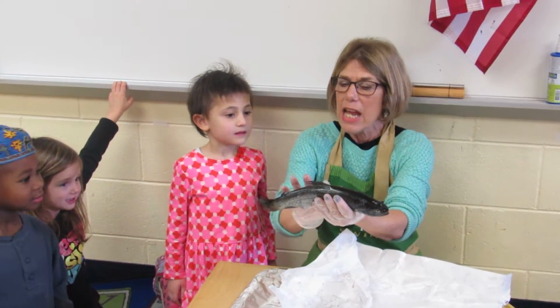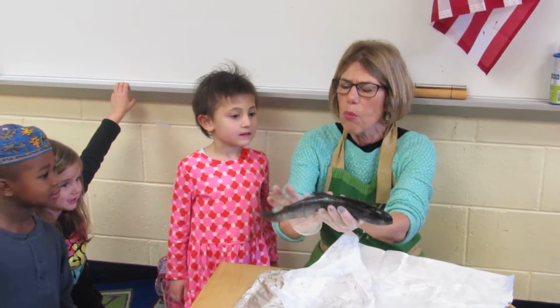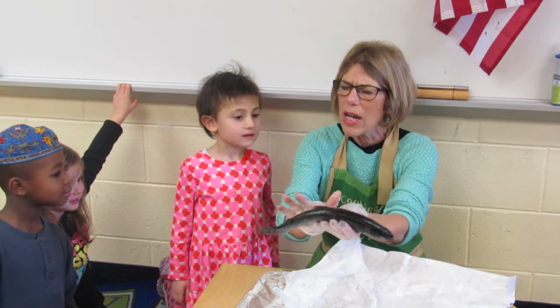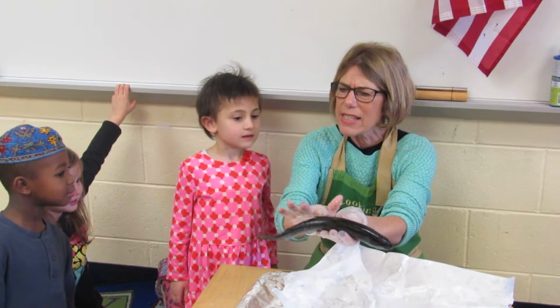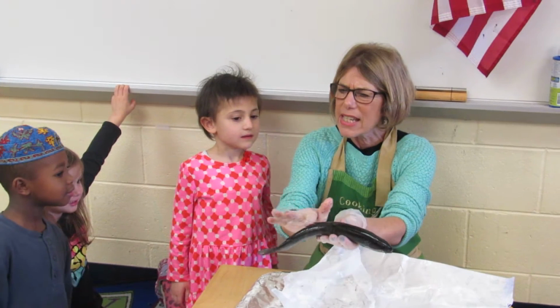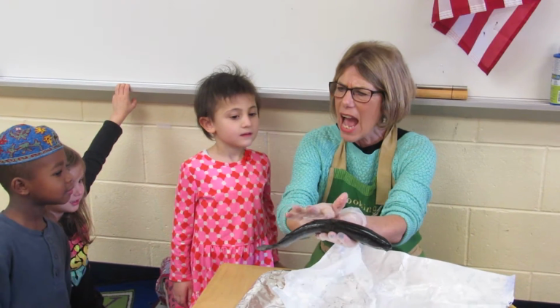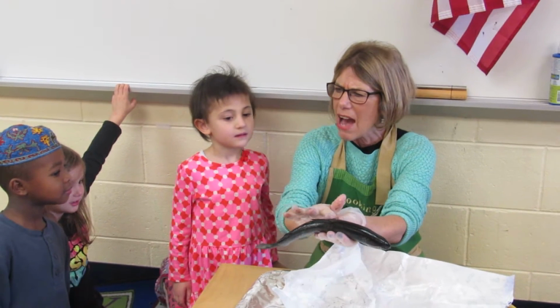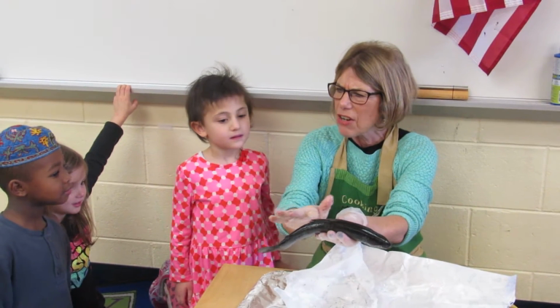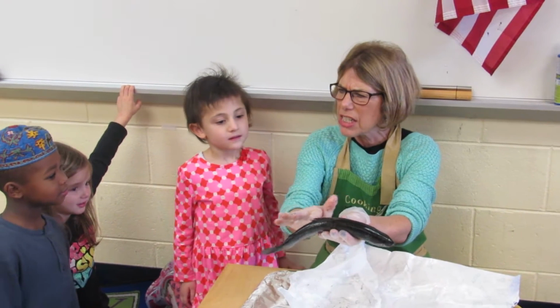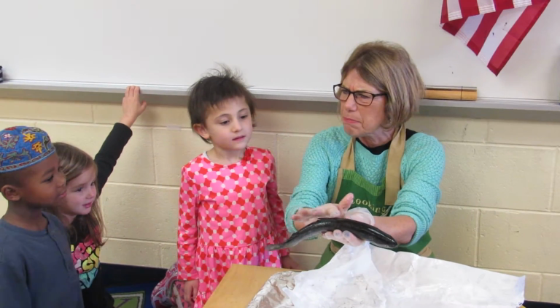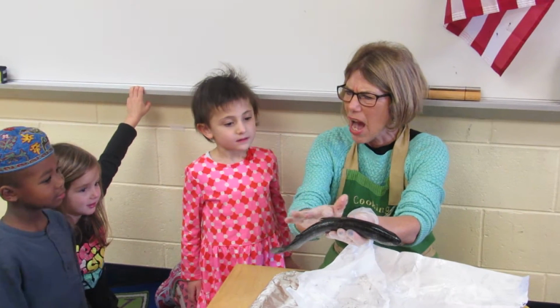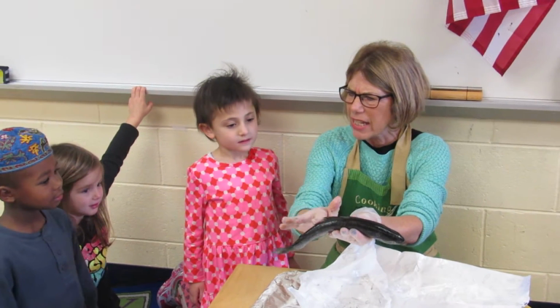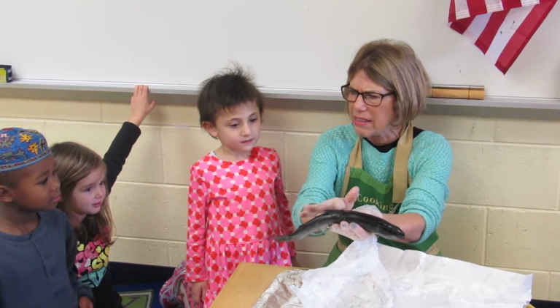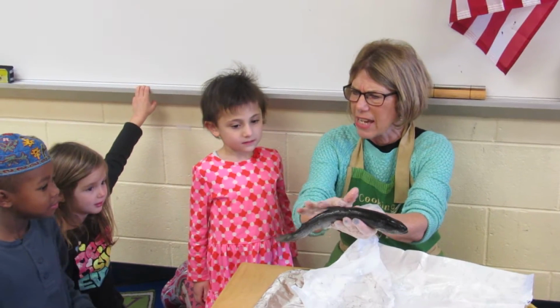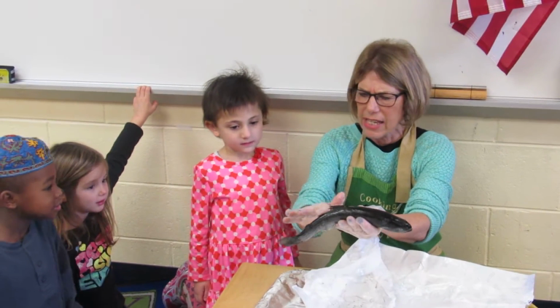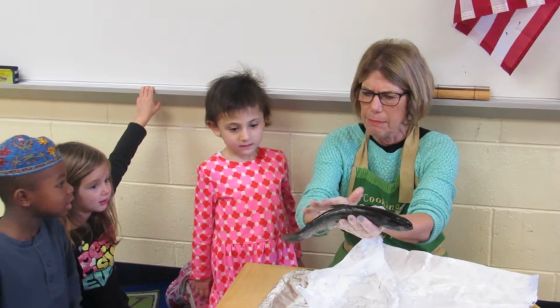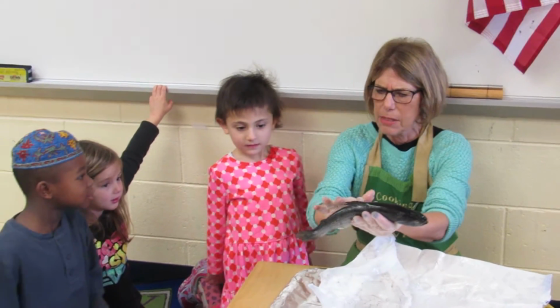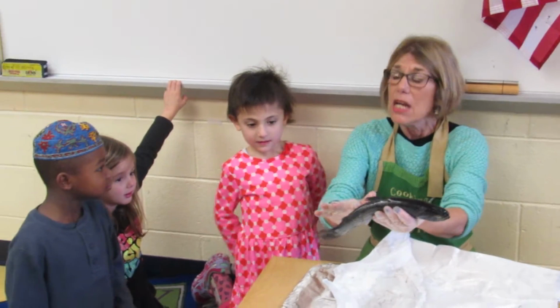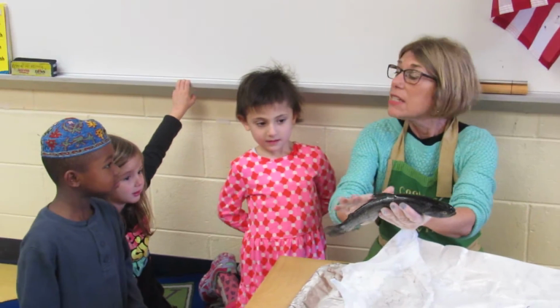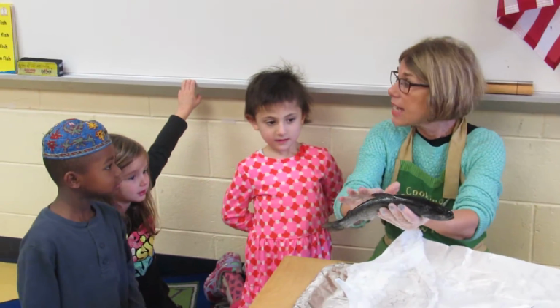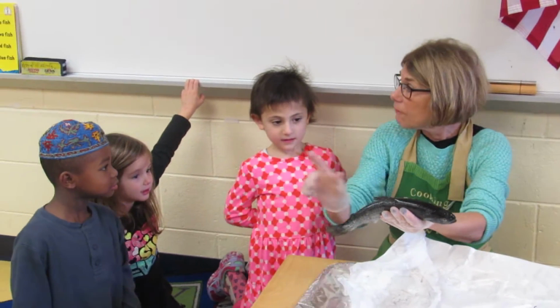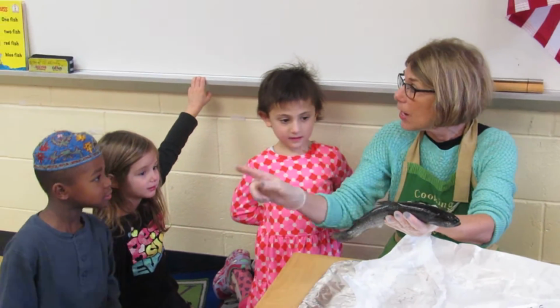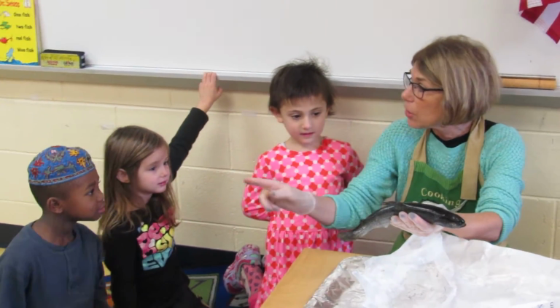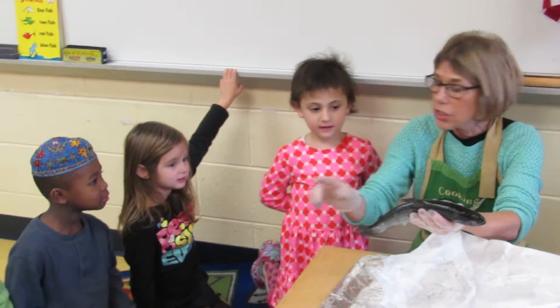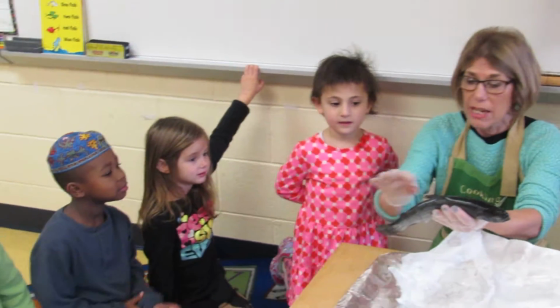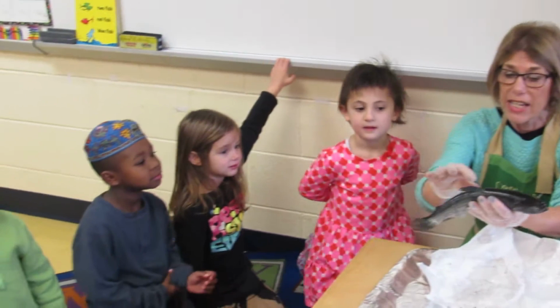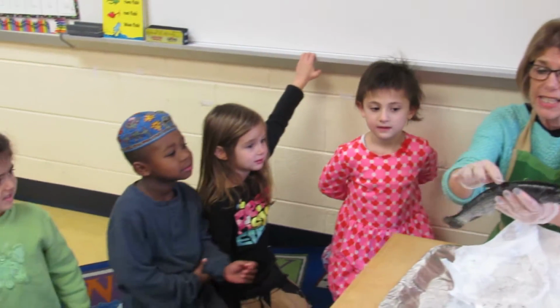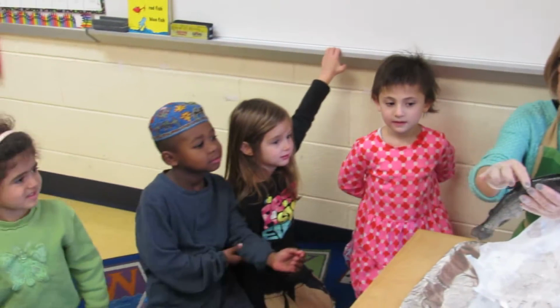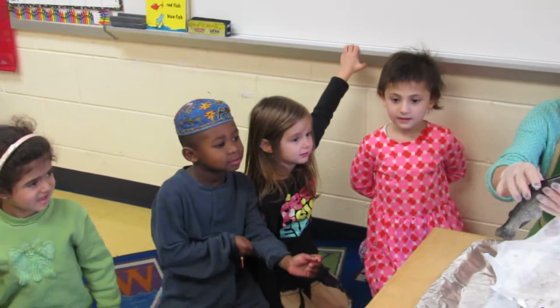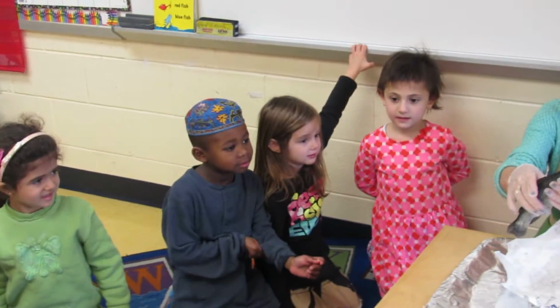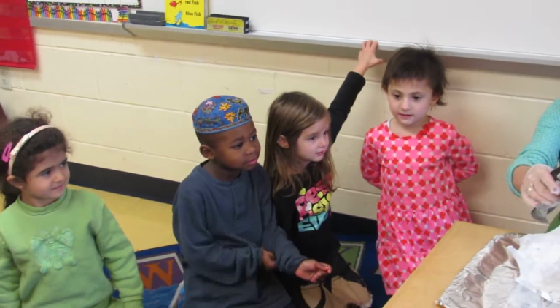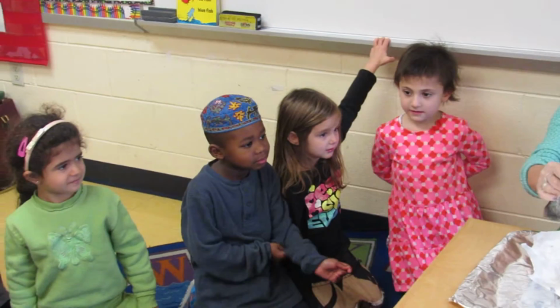Now, what does he have on his body? Scales. Very good, David. He has scales on his body.